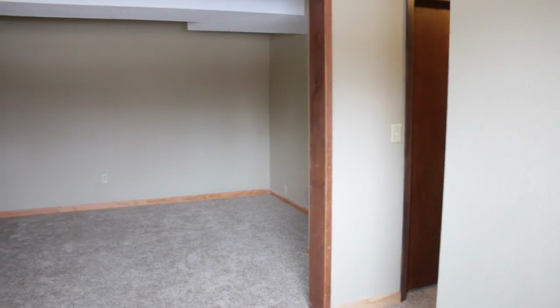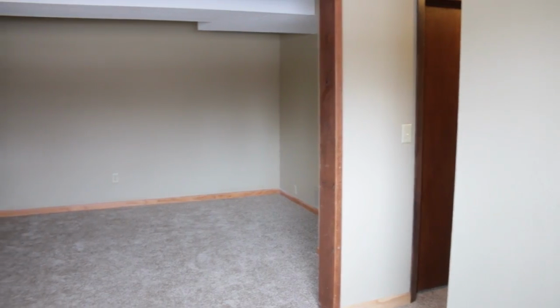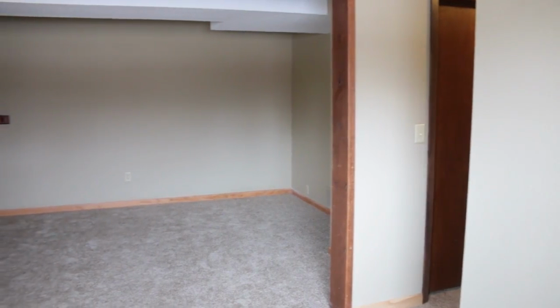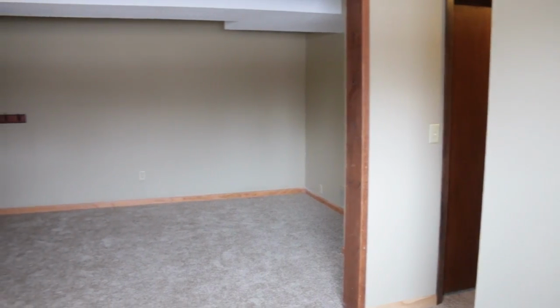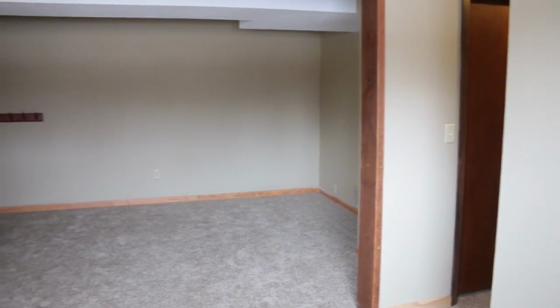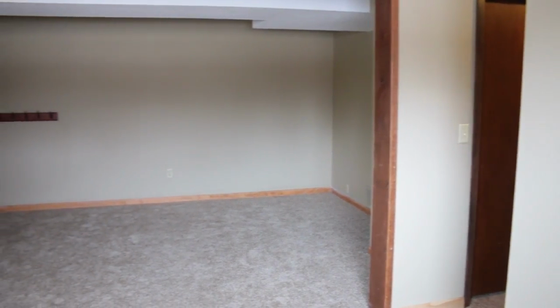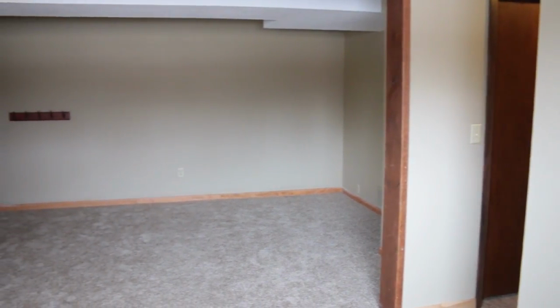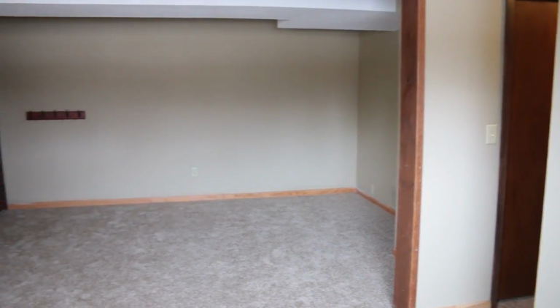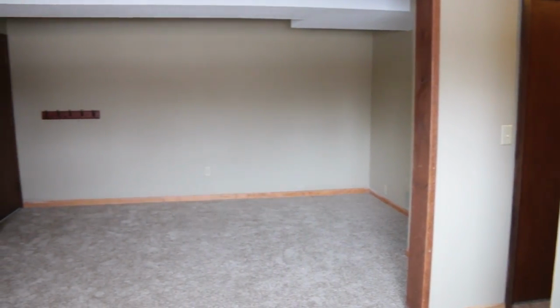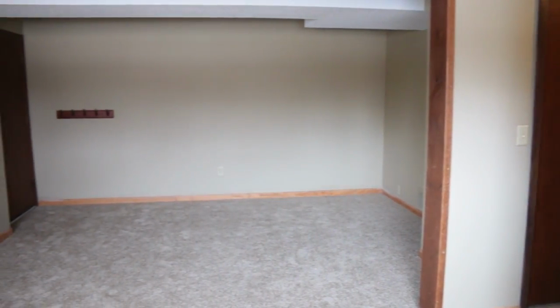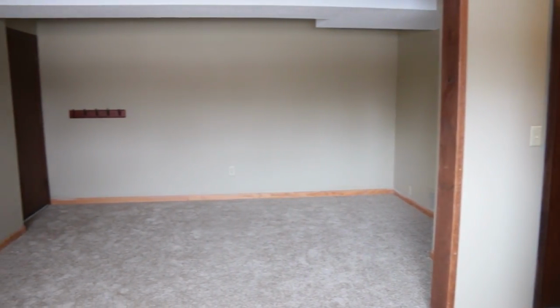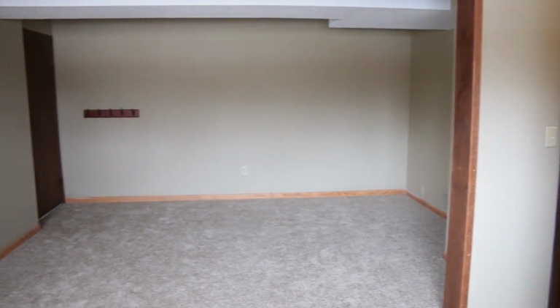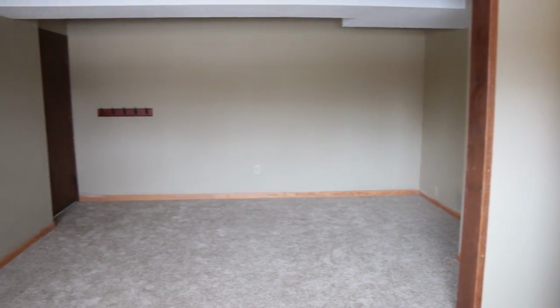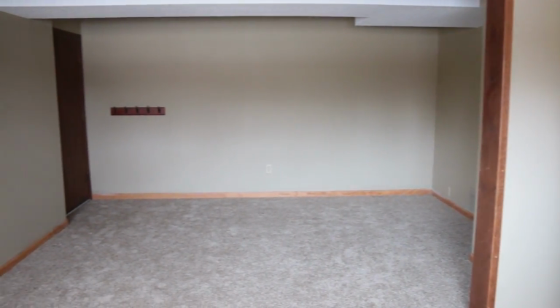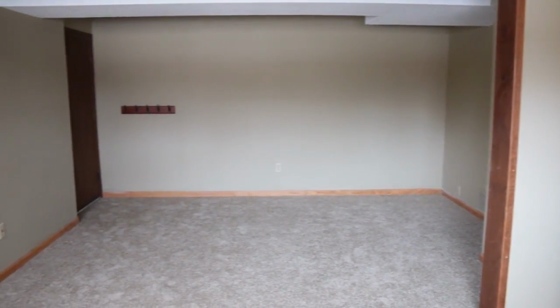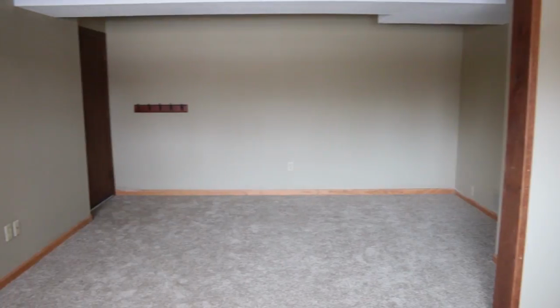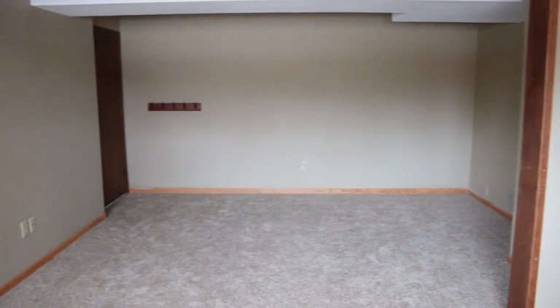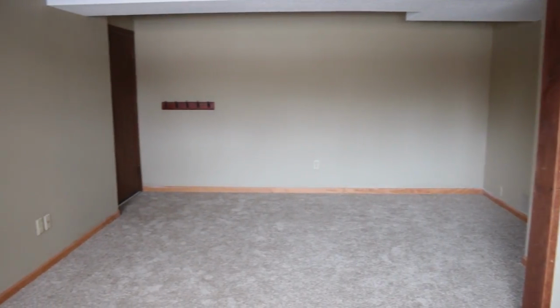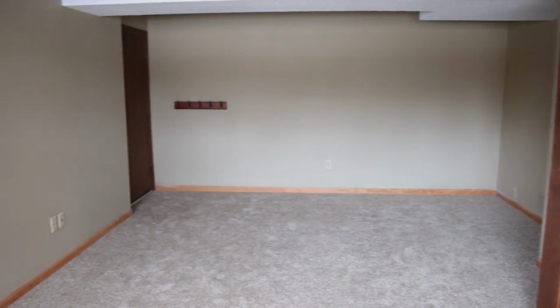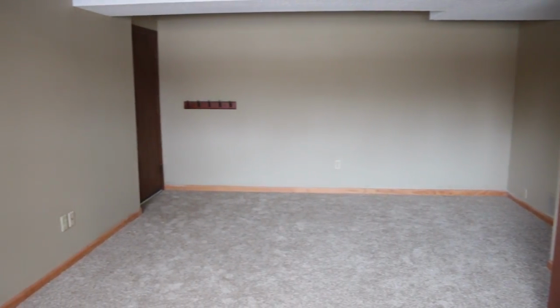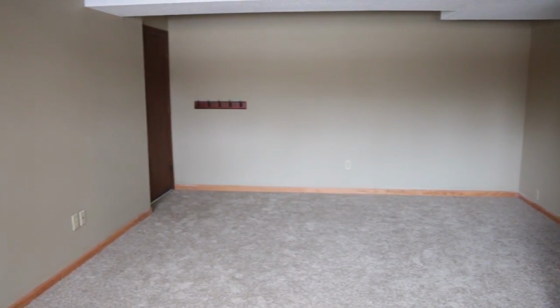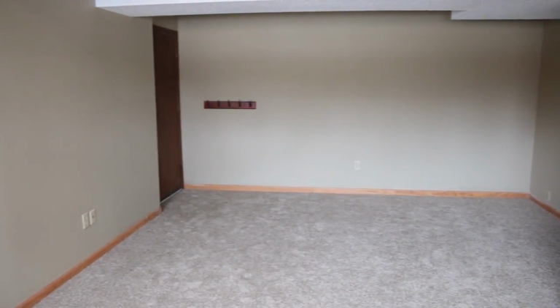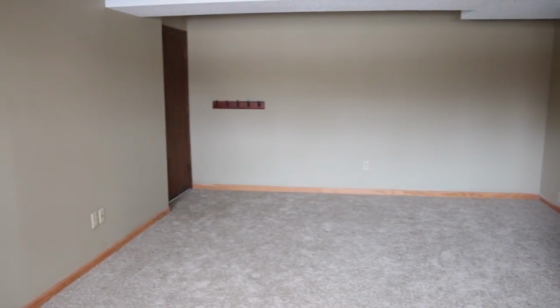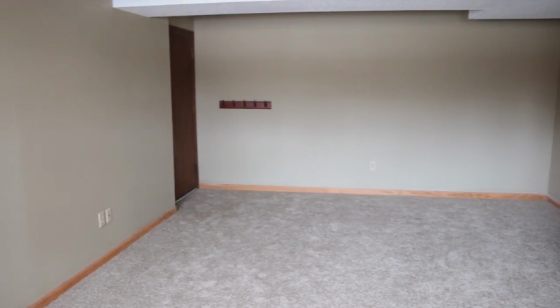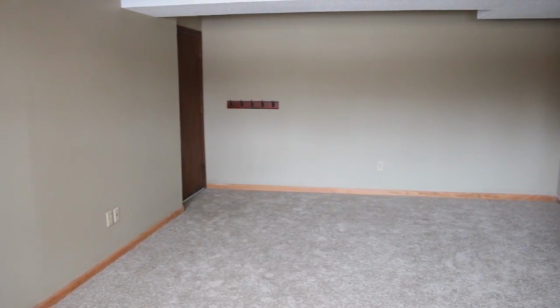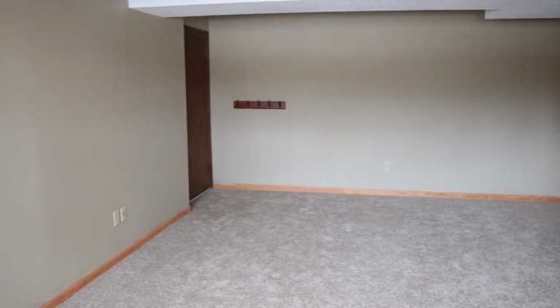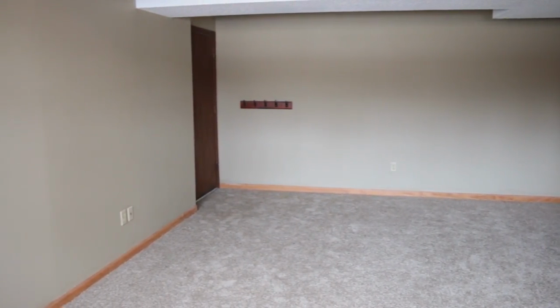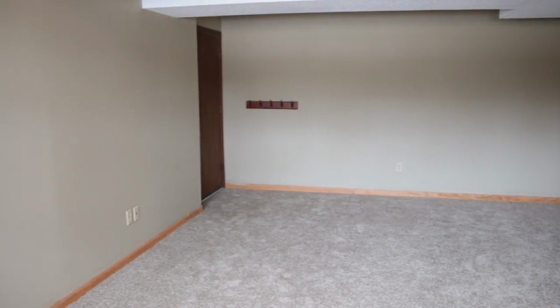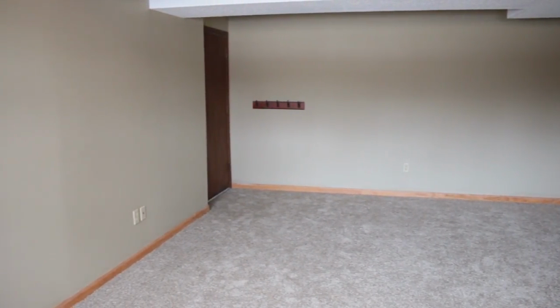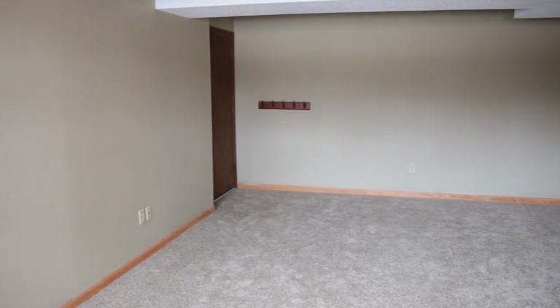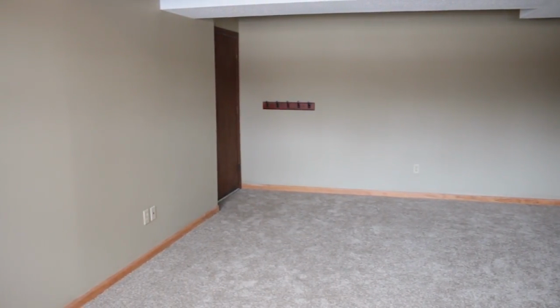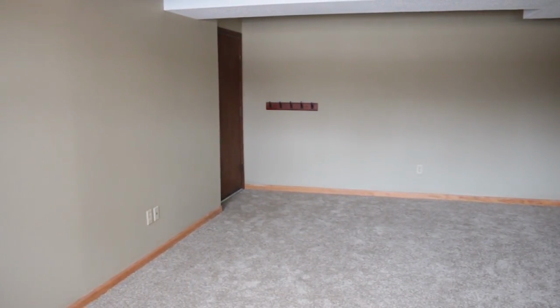Feature three is this beautiful updated family room with a walkout directly into the garage.